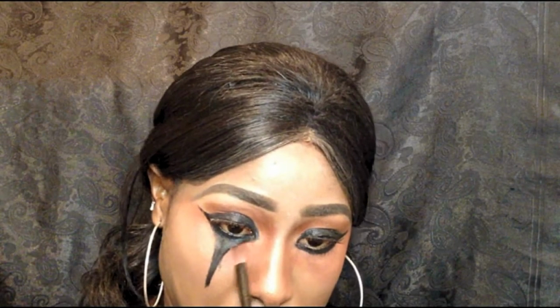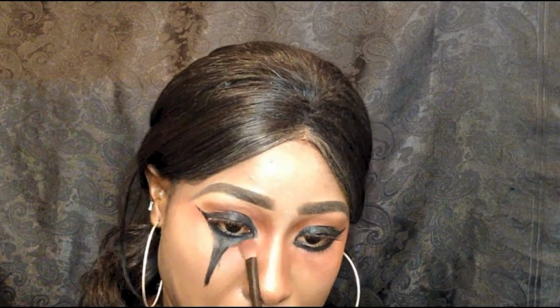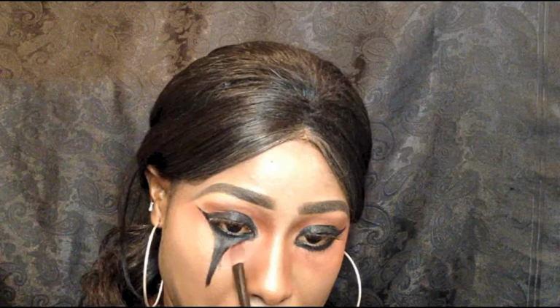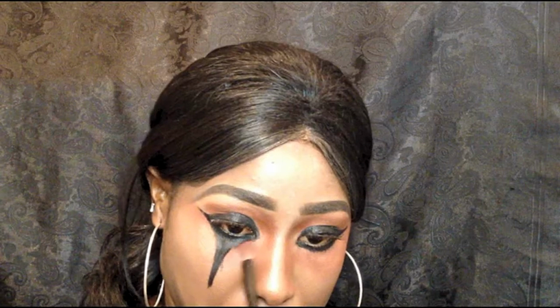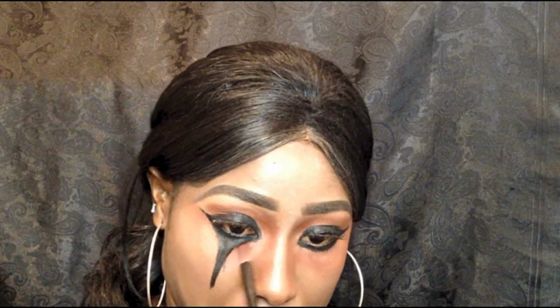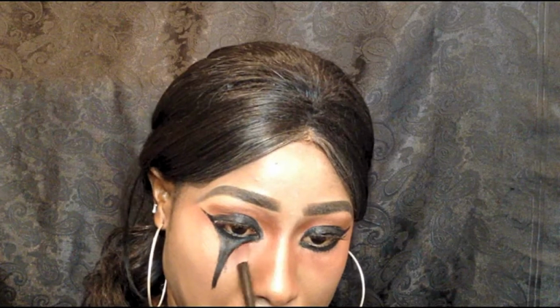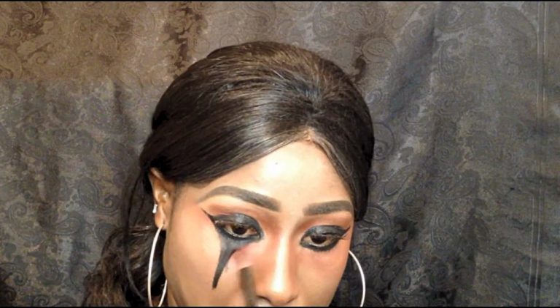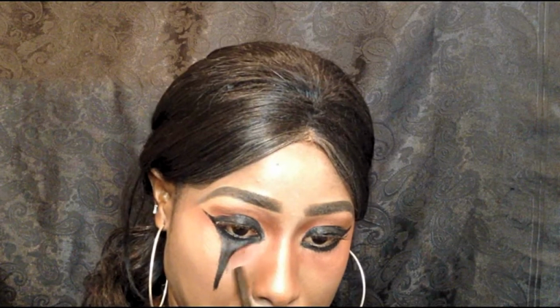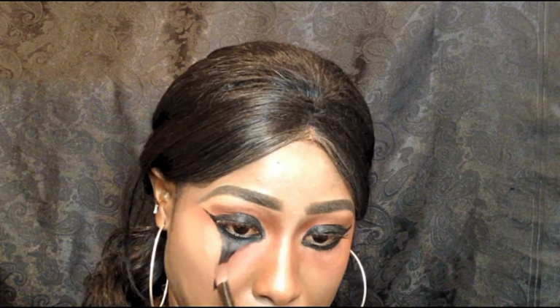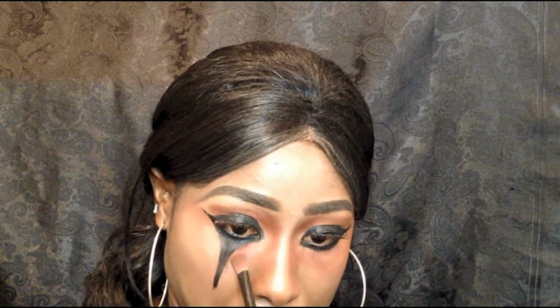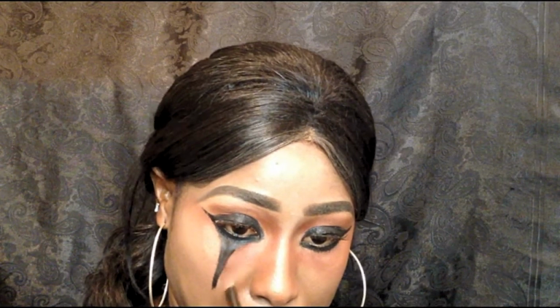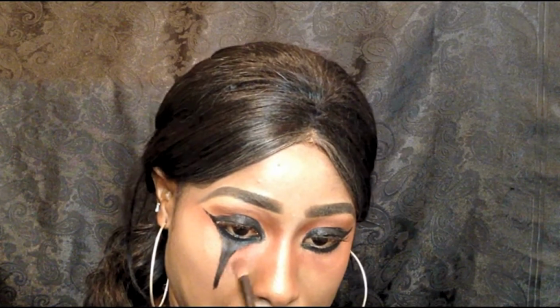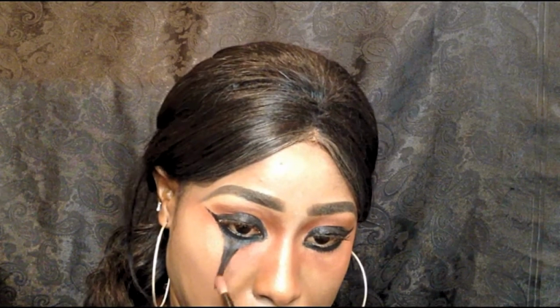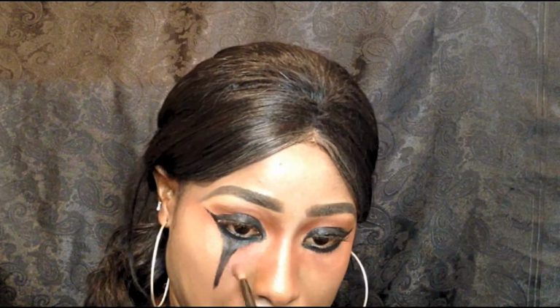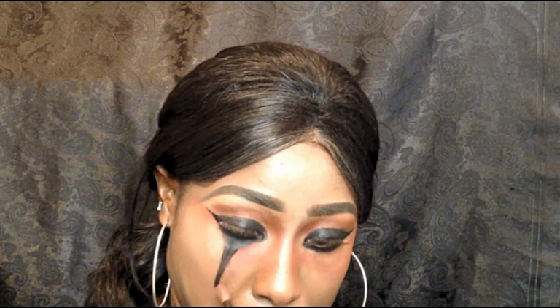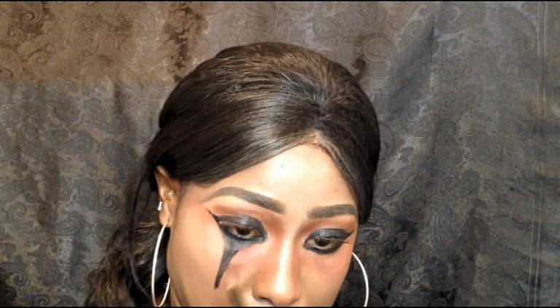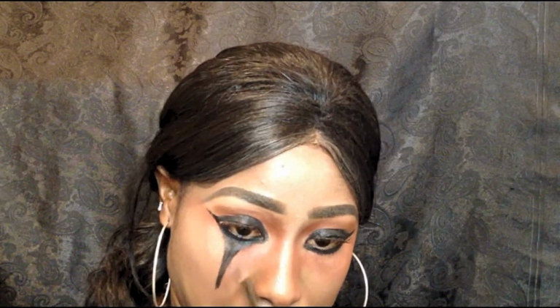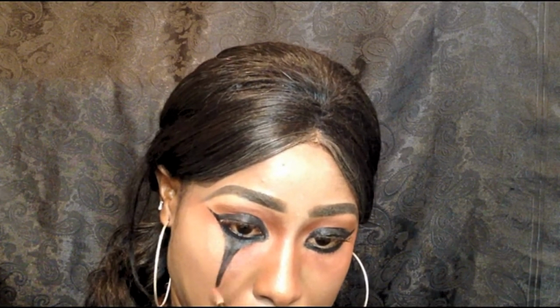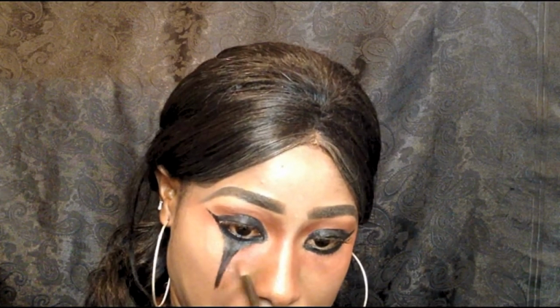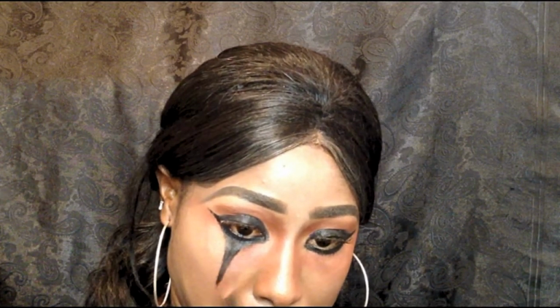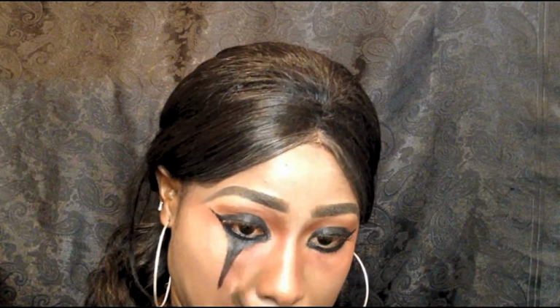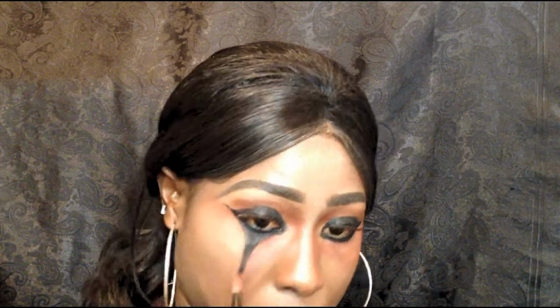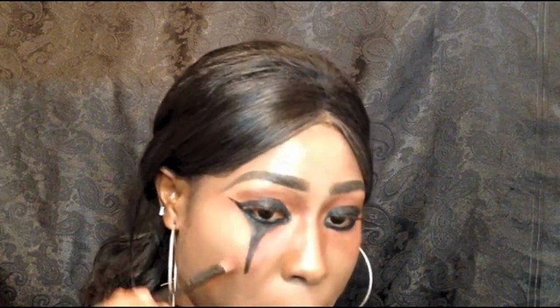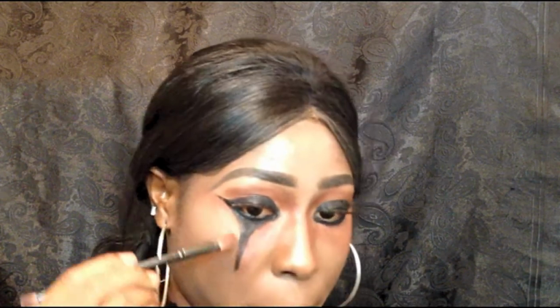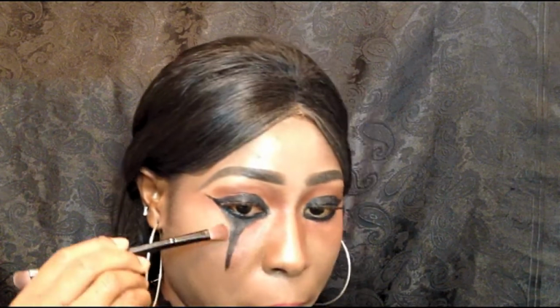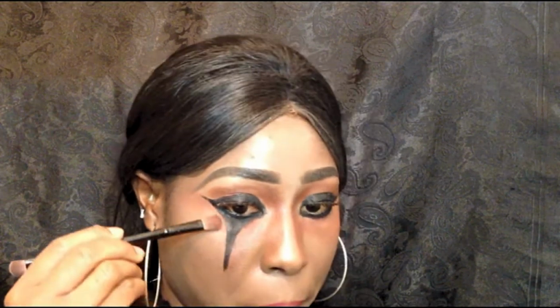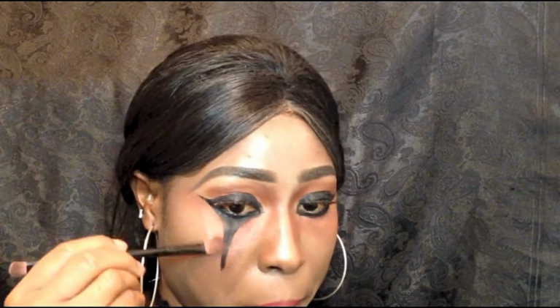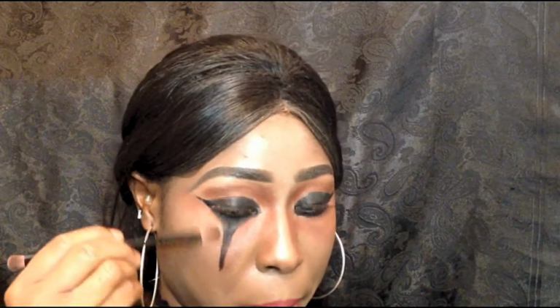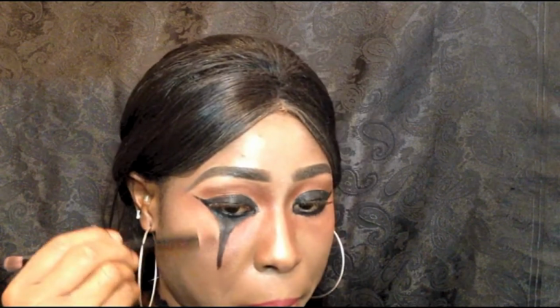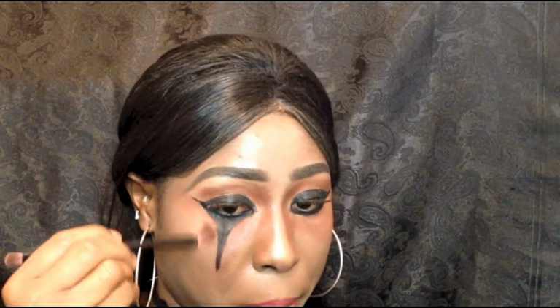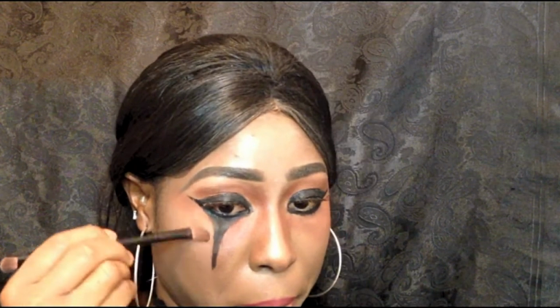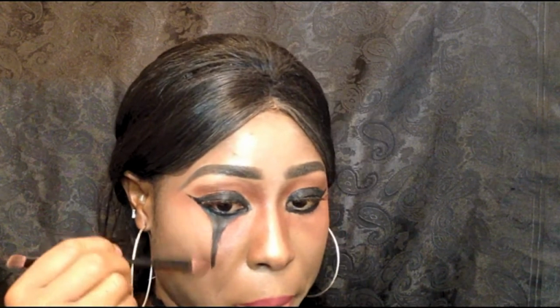Back to the eyeshadow again. I'm dragging down the smokey shadow under my eyes.